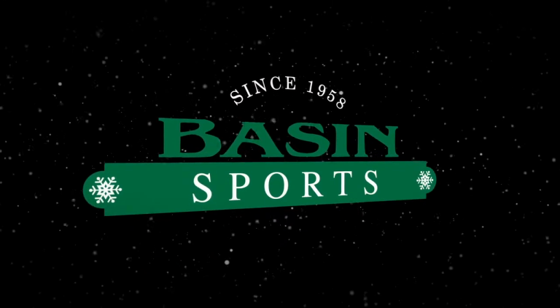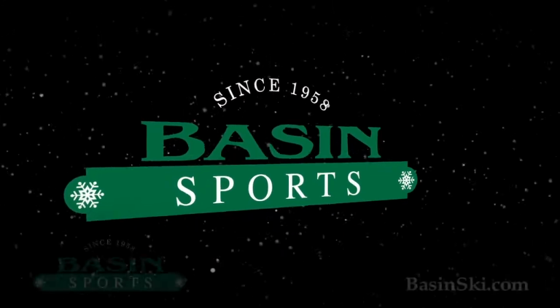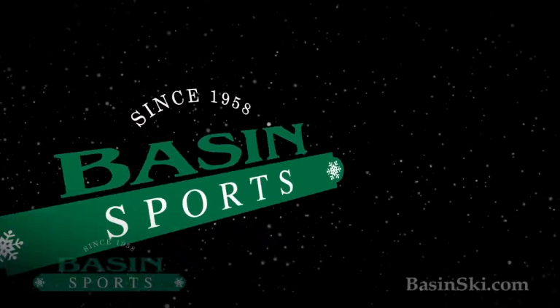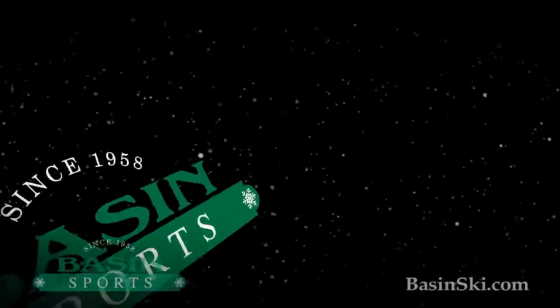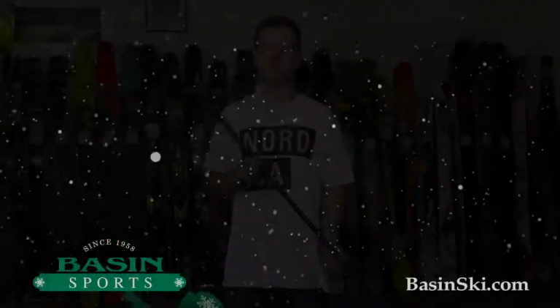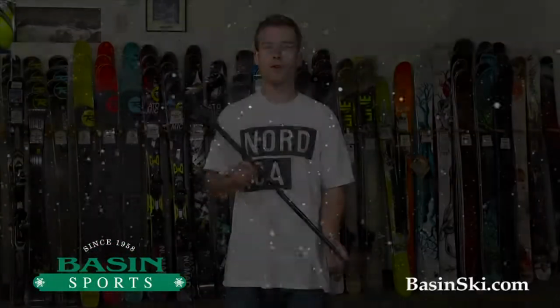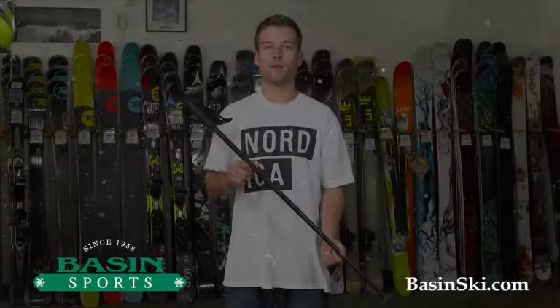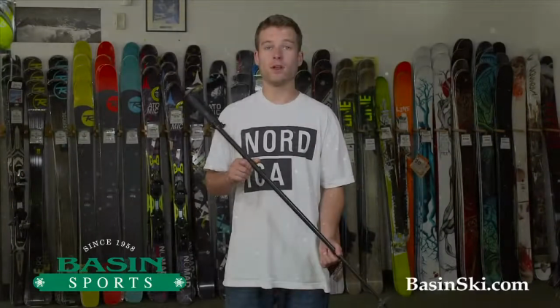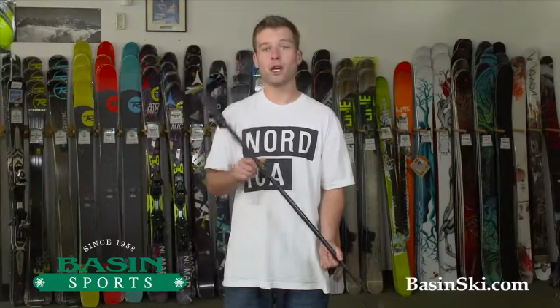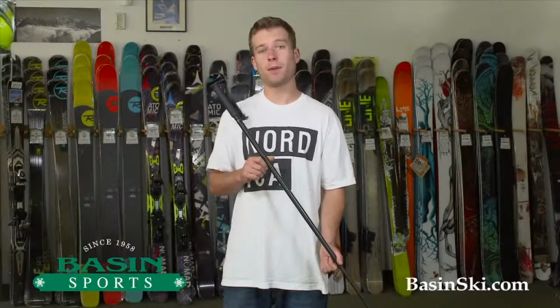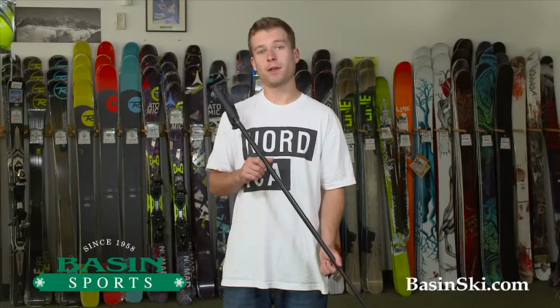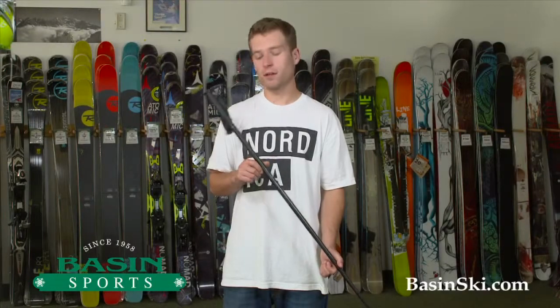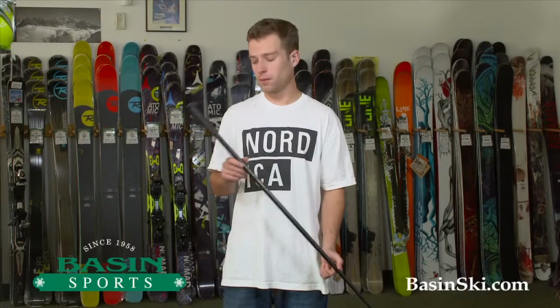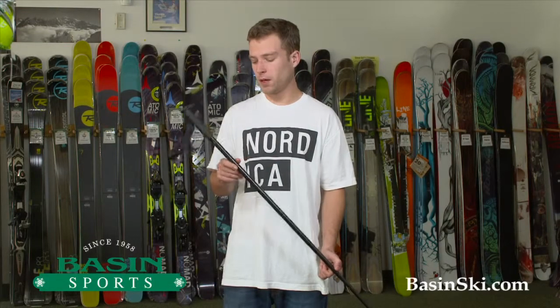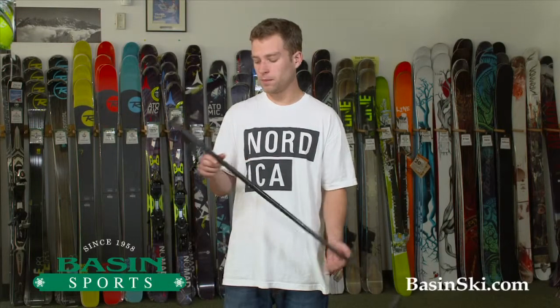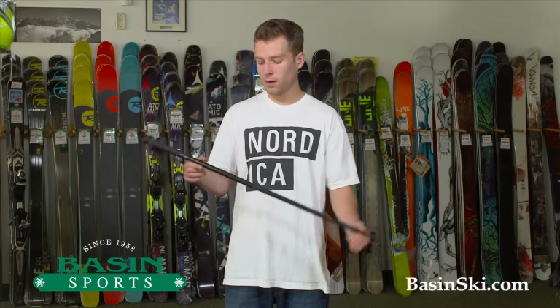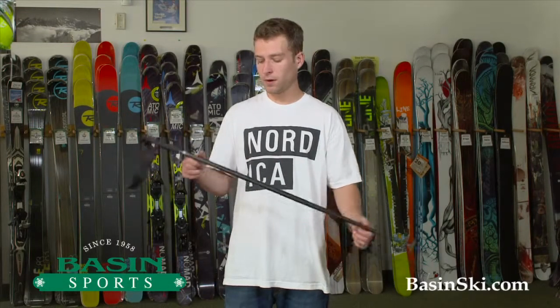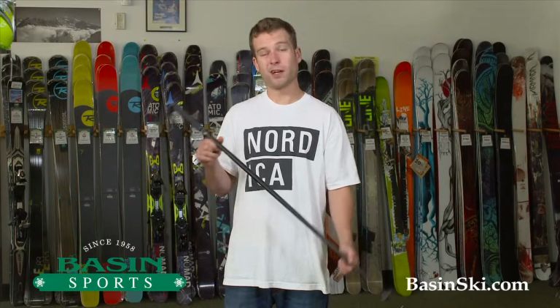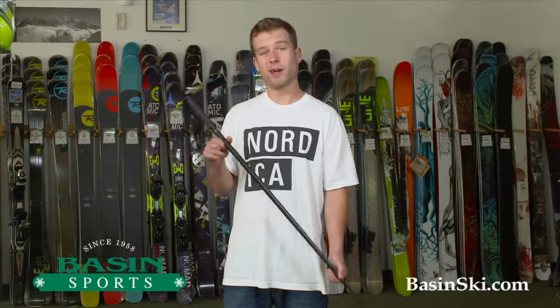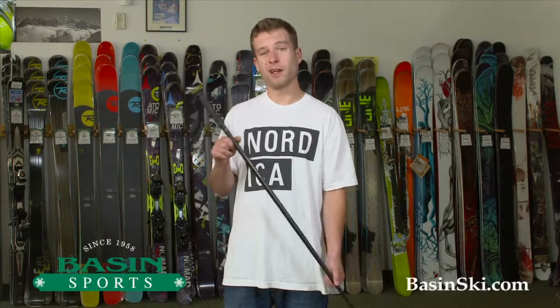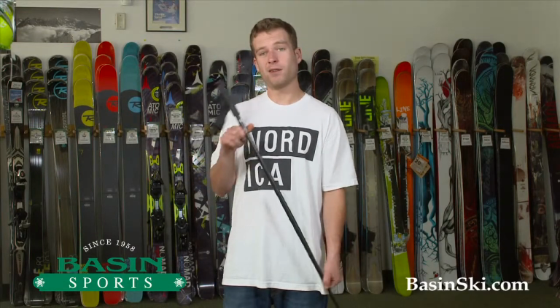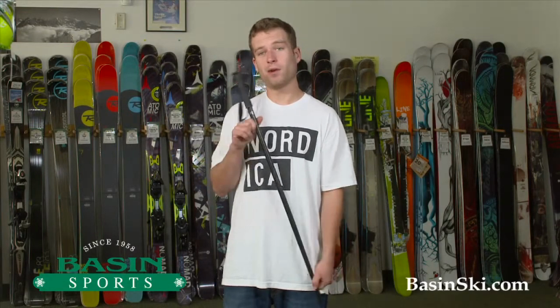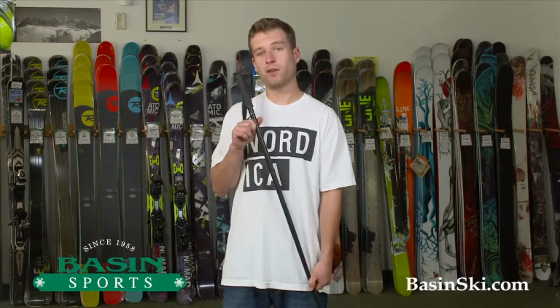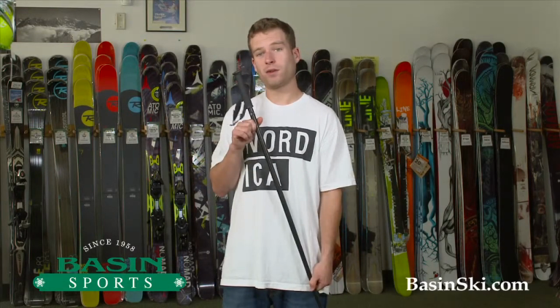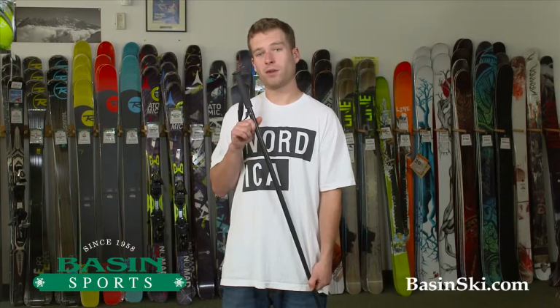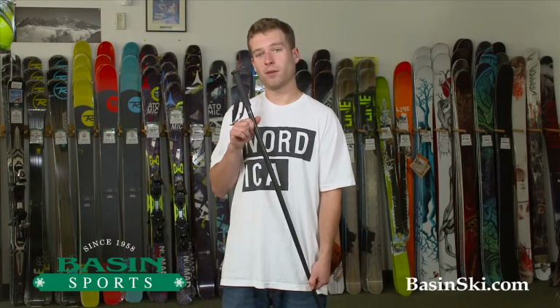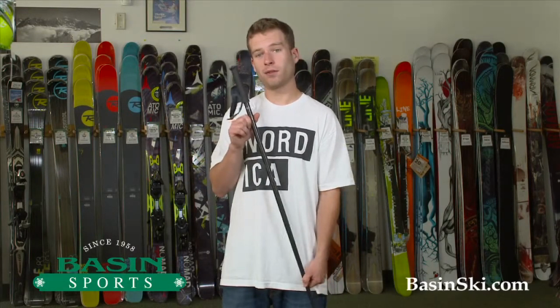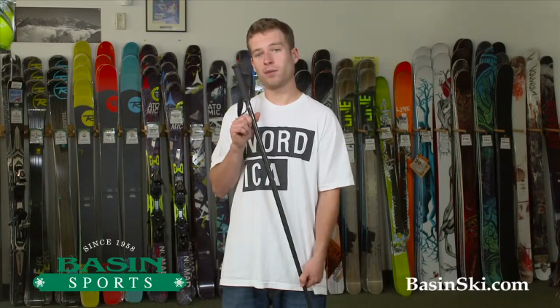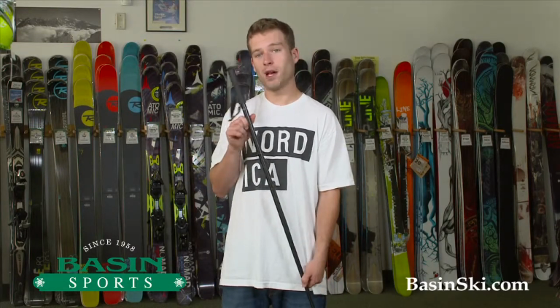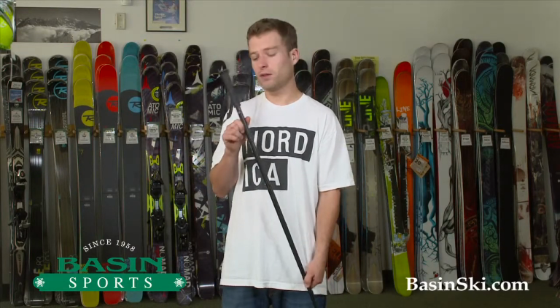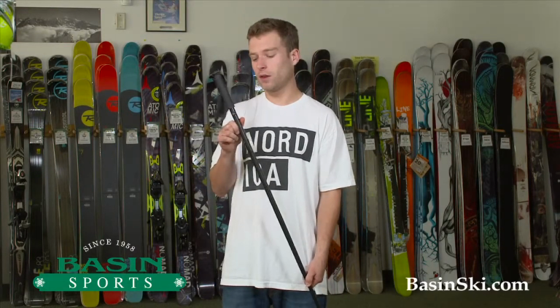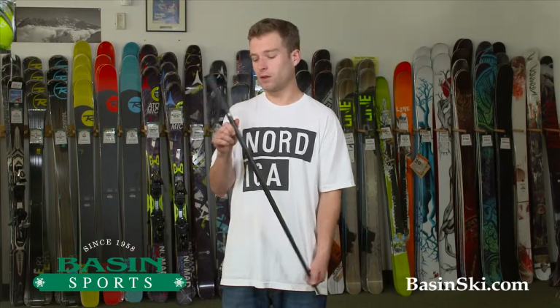Hi, Dane here with Basin Ski Shop up in Killington, Vermont. Right here in my hand, I have a pointy stick with grips. This is from Line Skis.